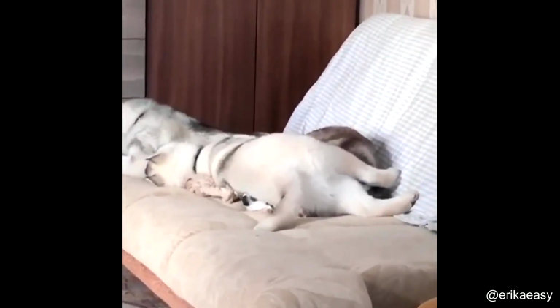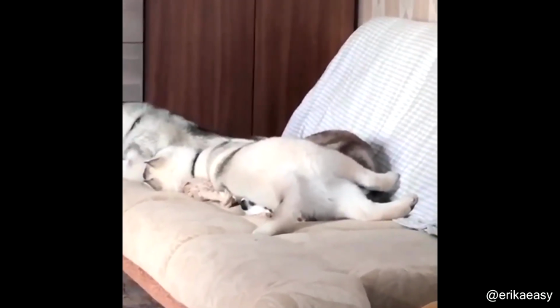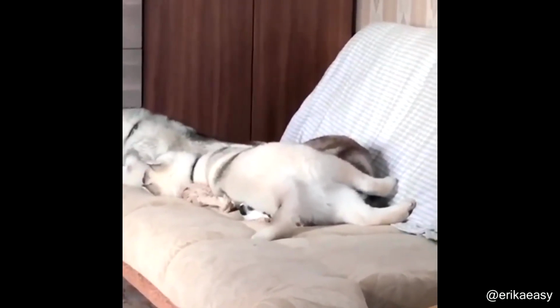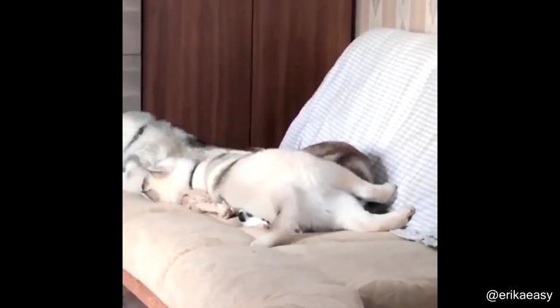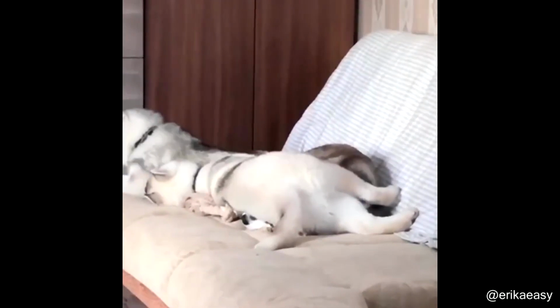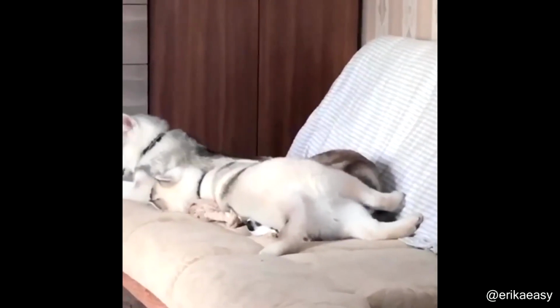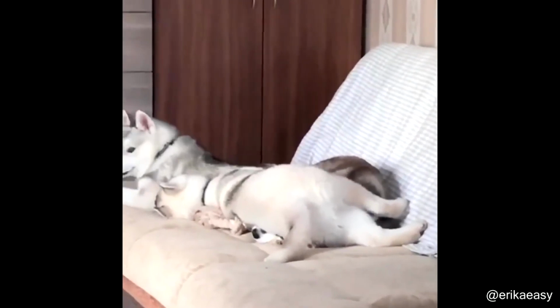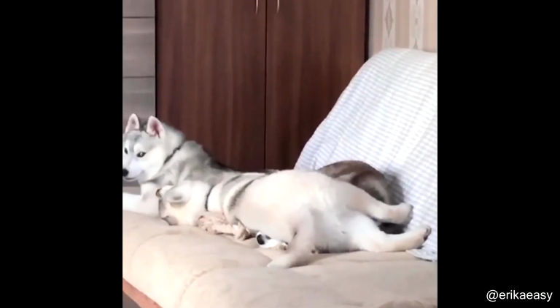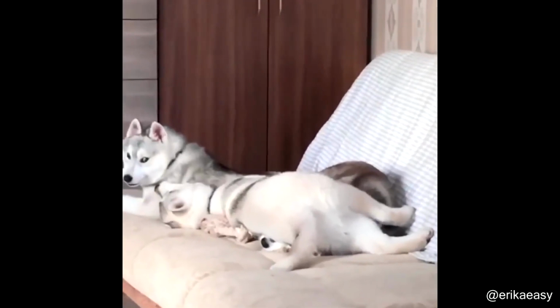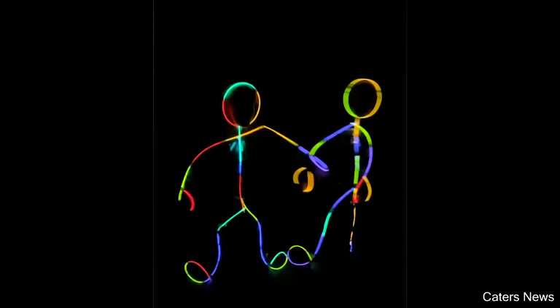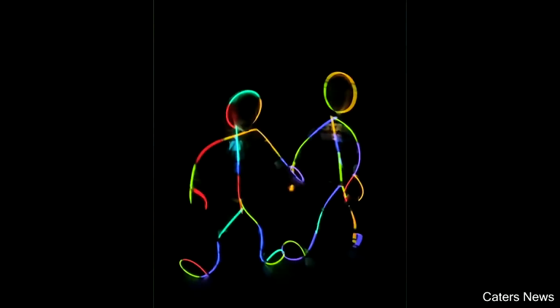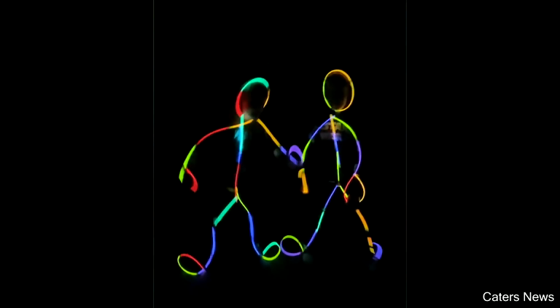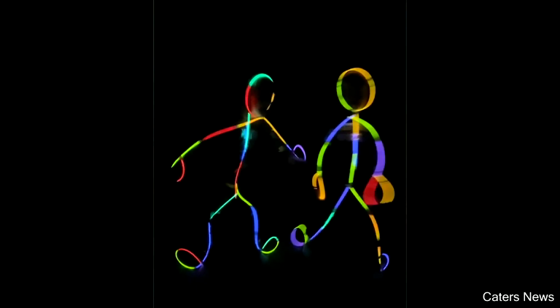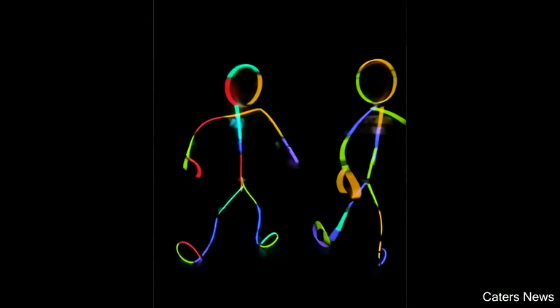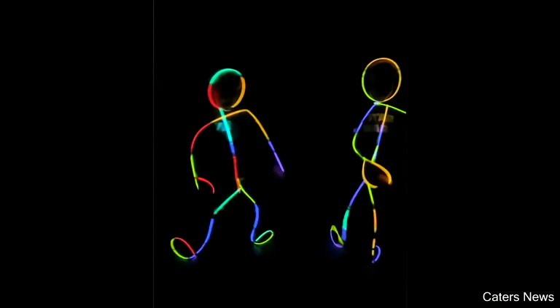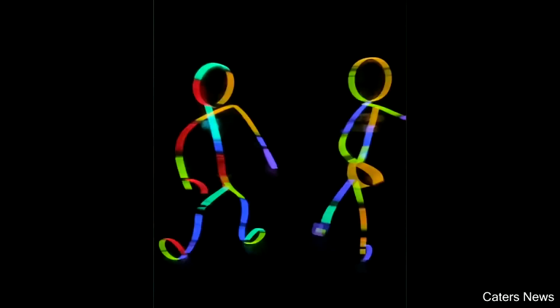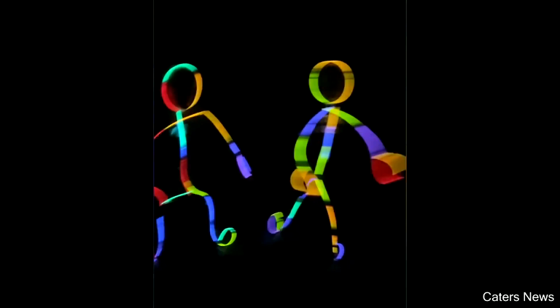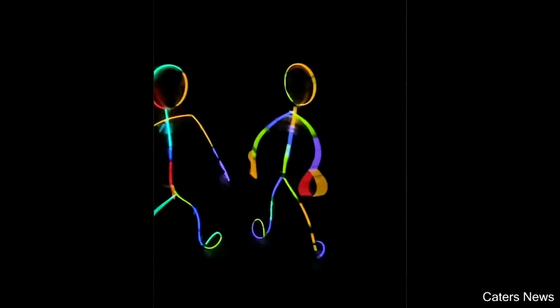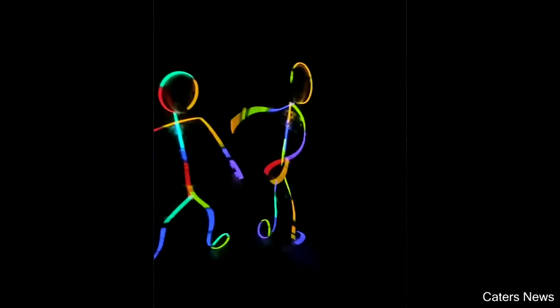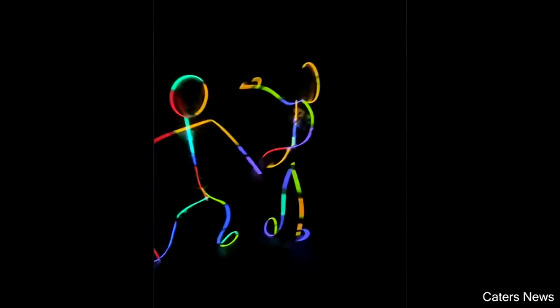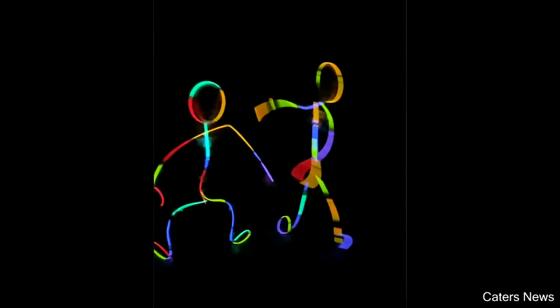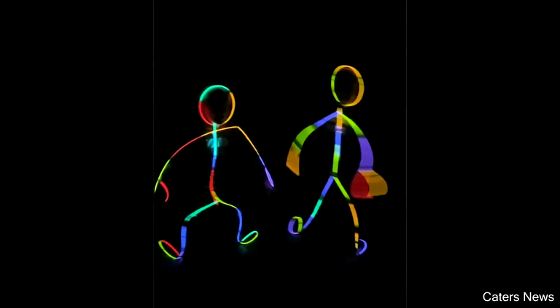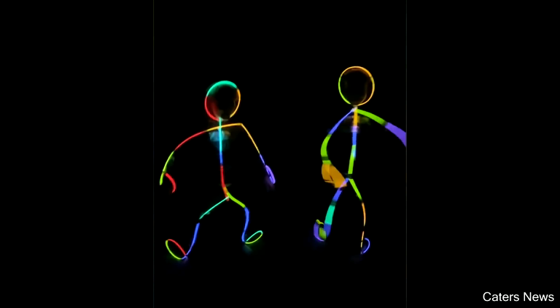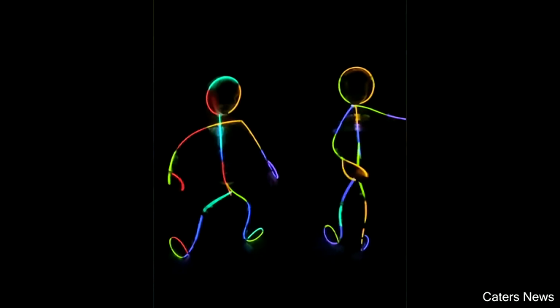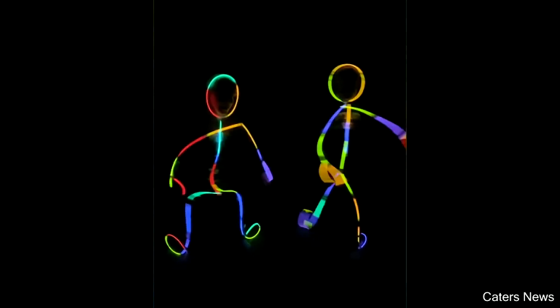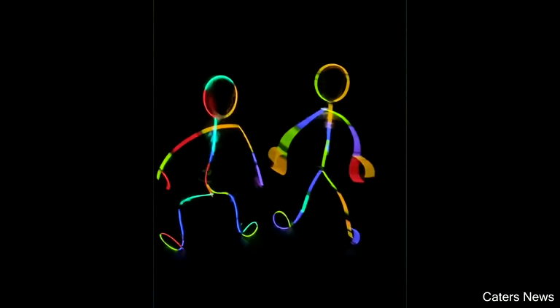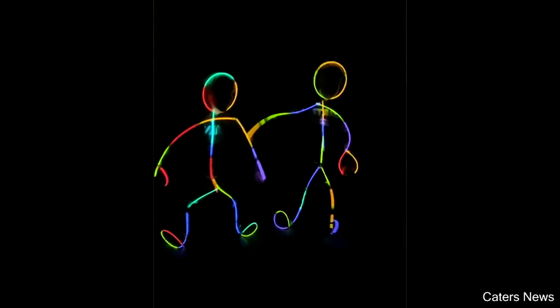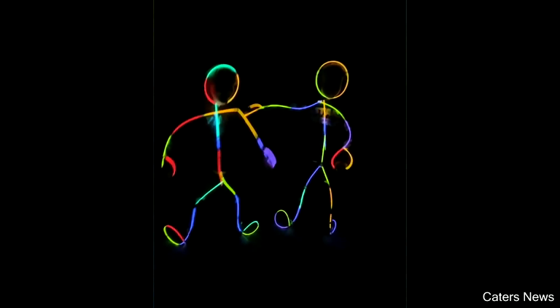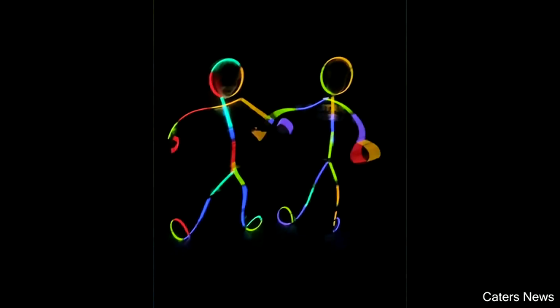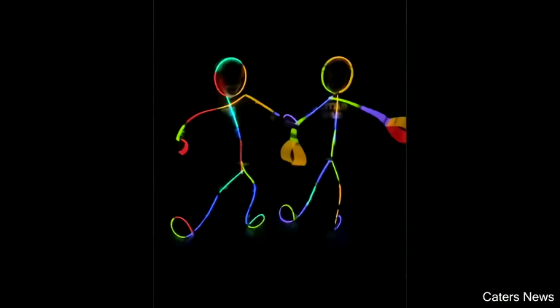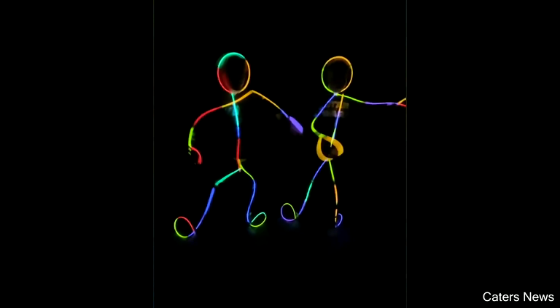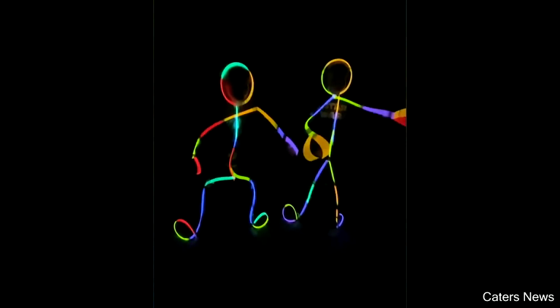These kids made some glow stick costumes when something a little awkward happened.